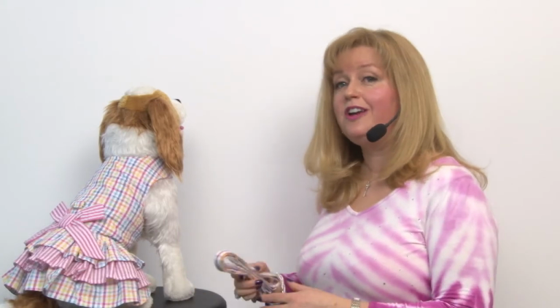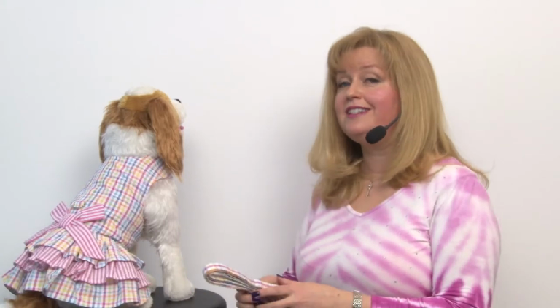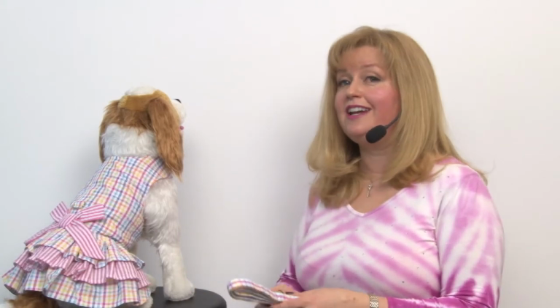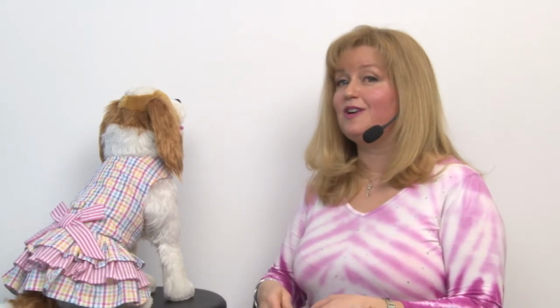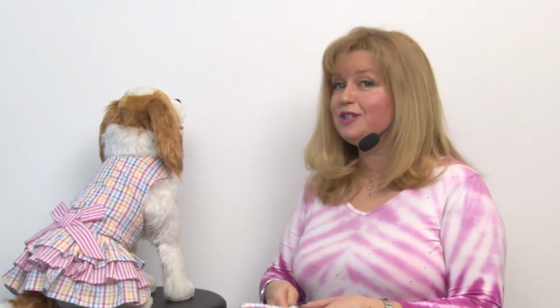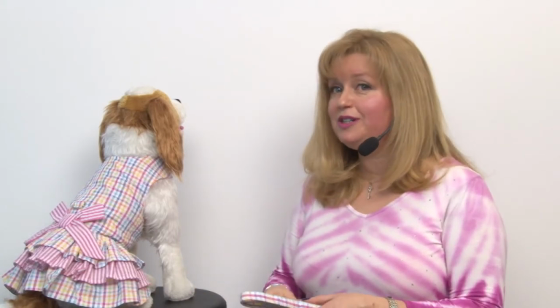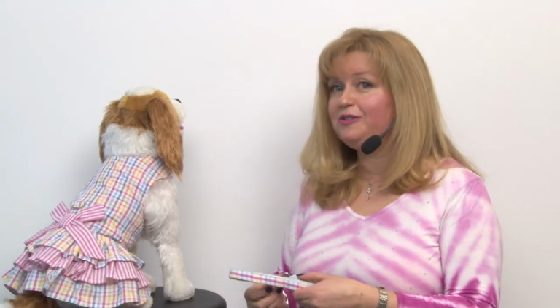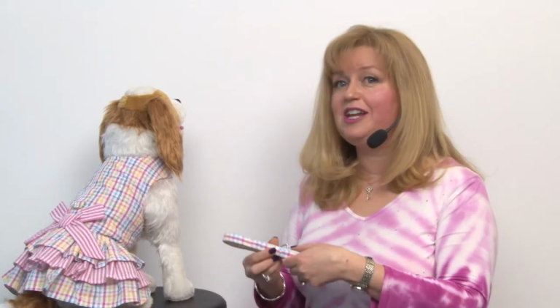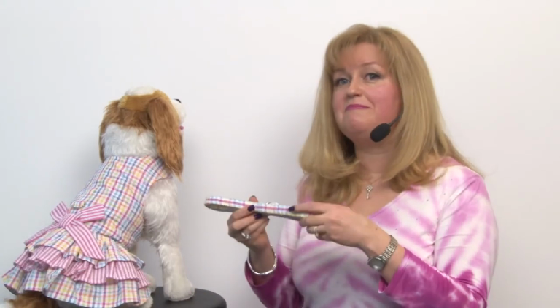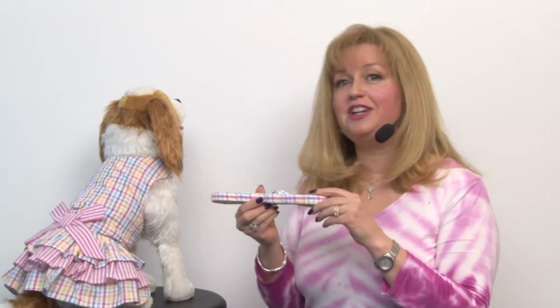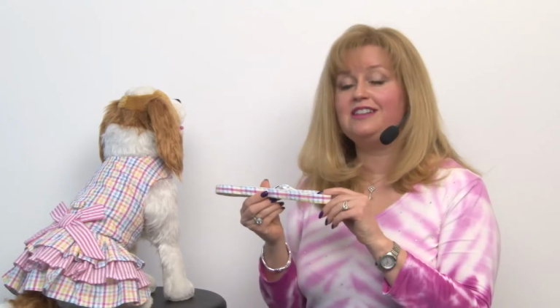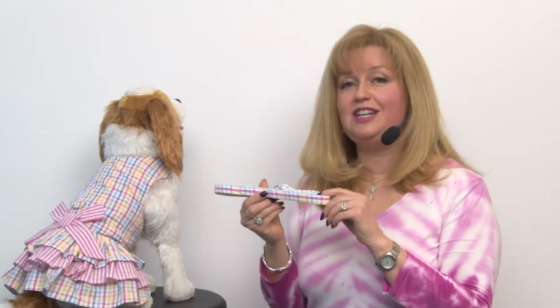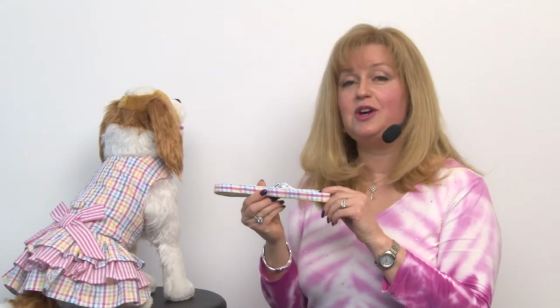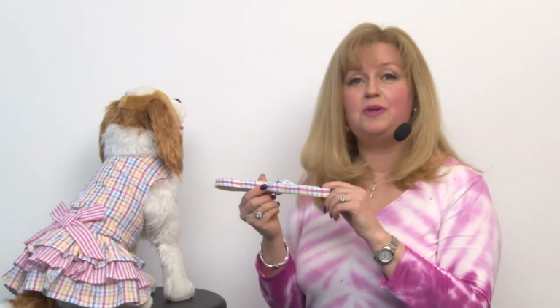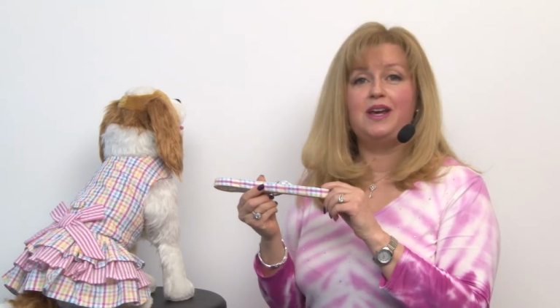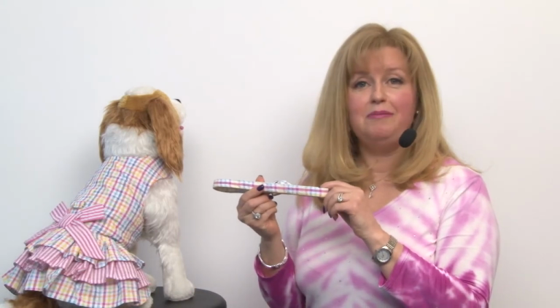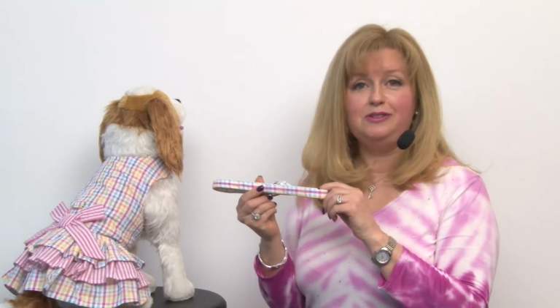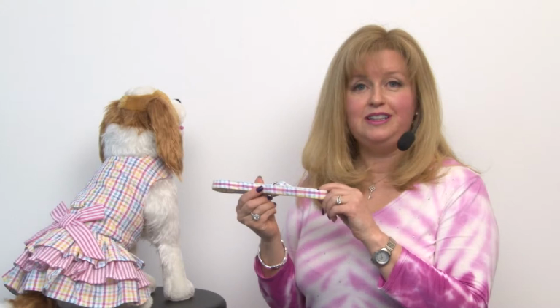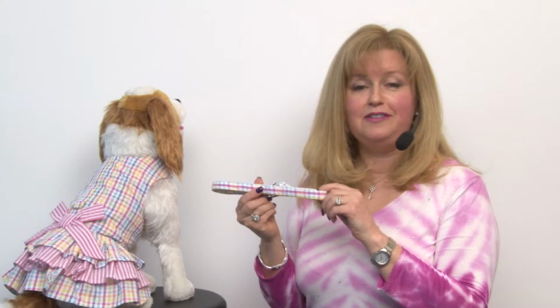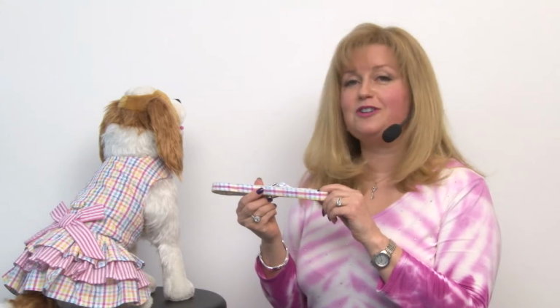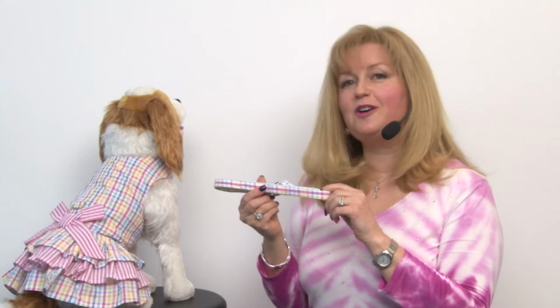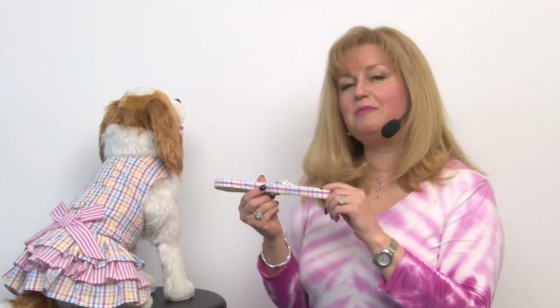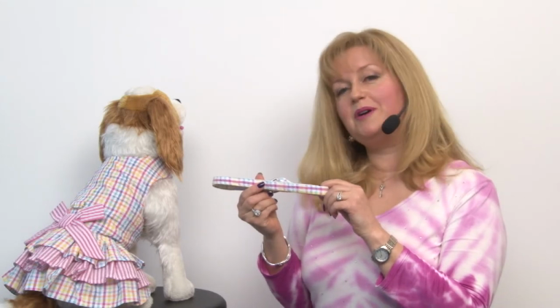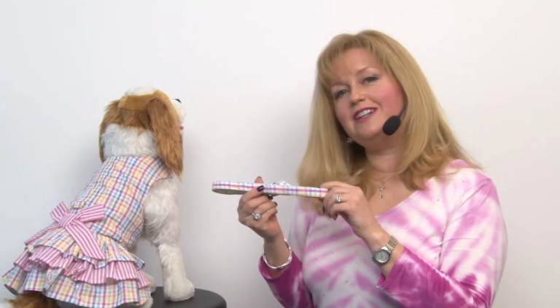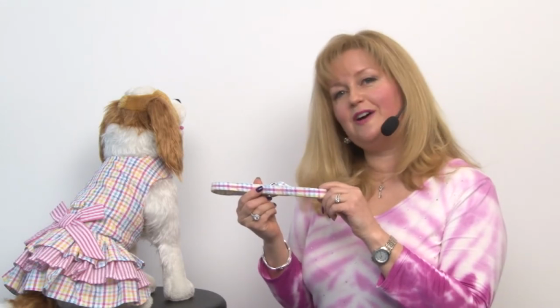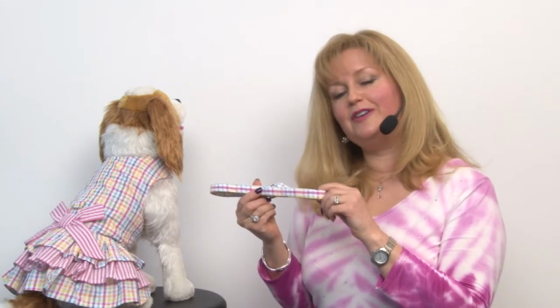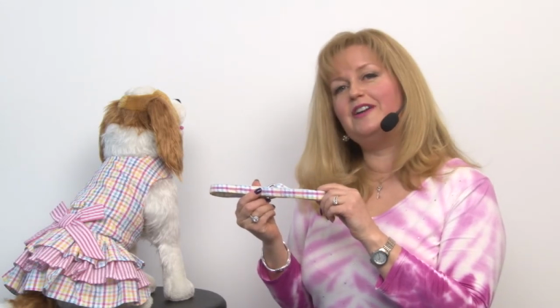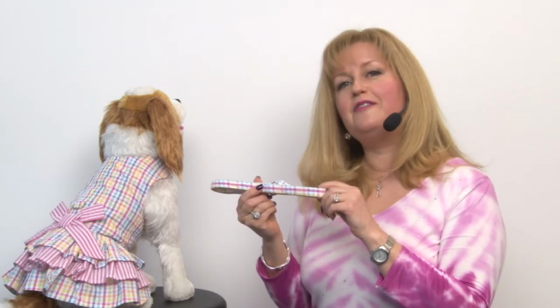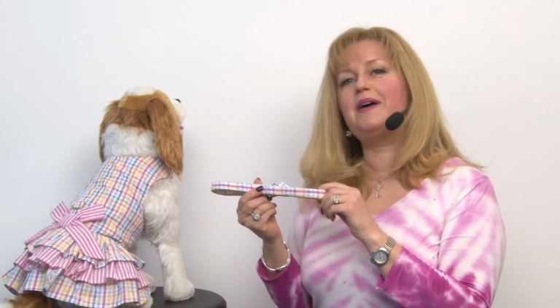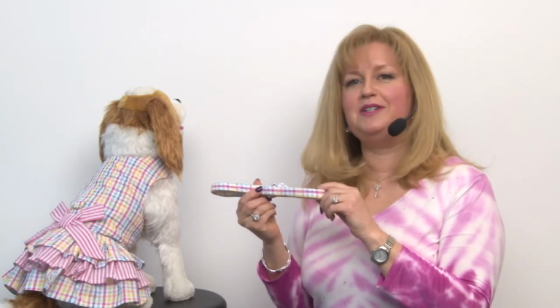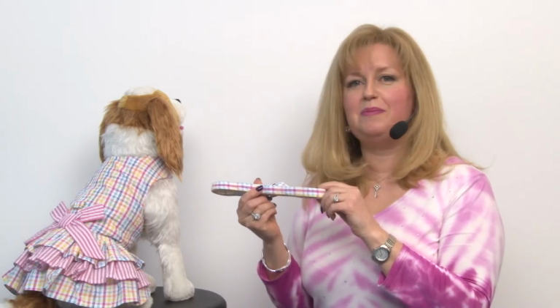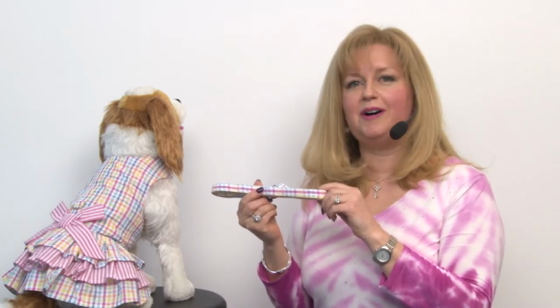Doggy Design has also included a matching leash, which we absolutely love, so your dog's going to be perfectly outfitted from head to paw.